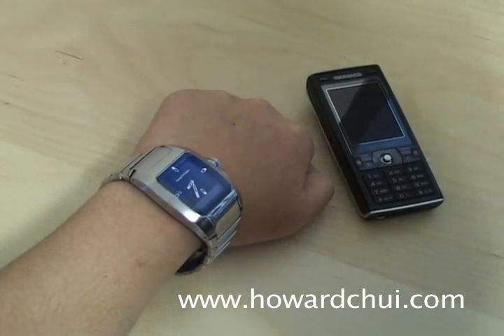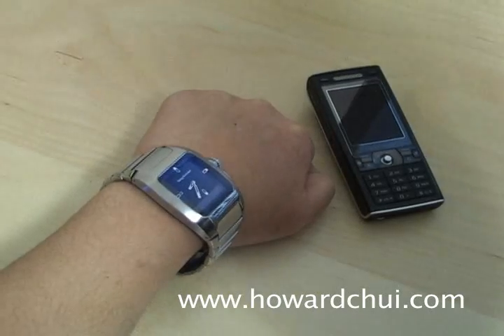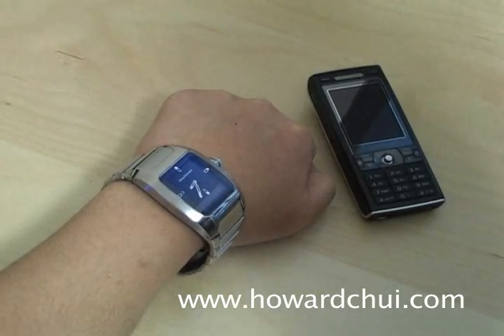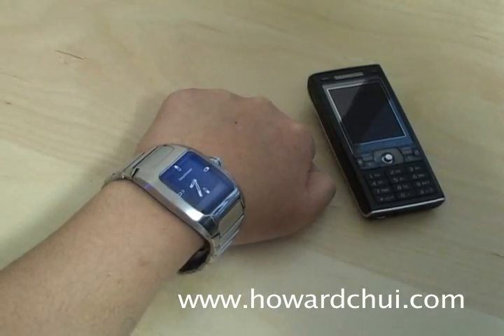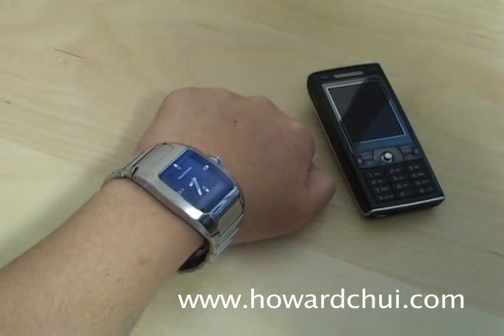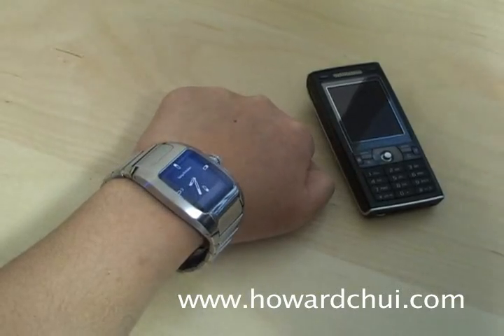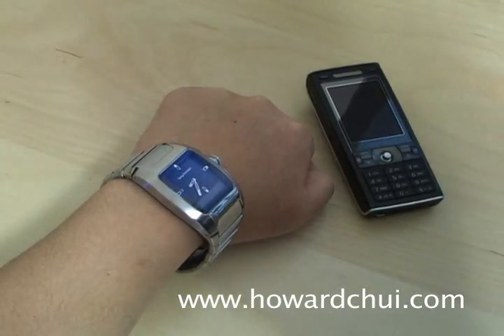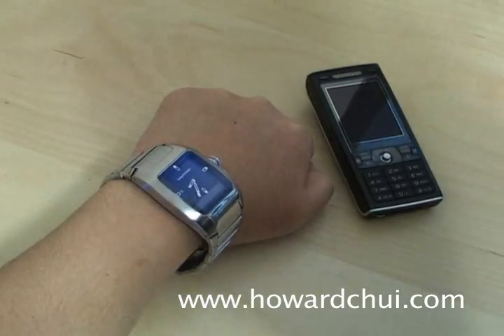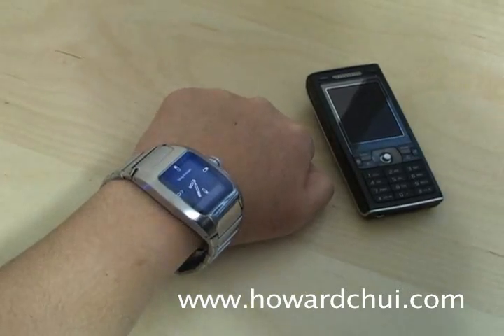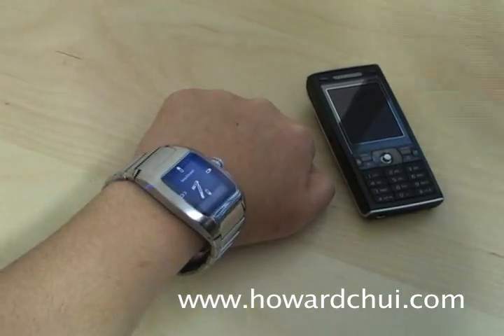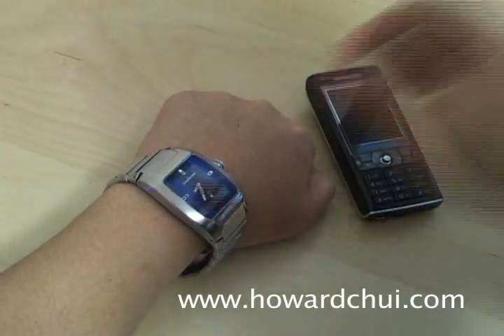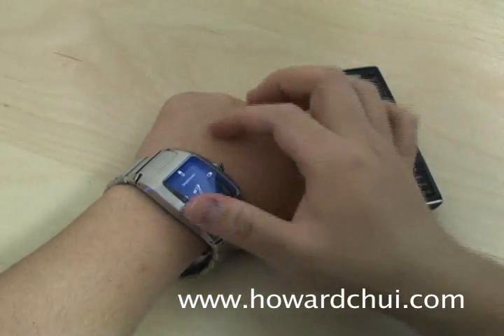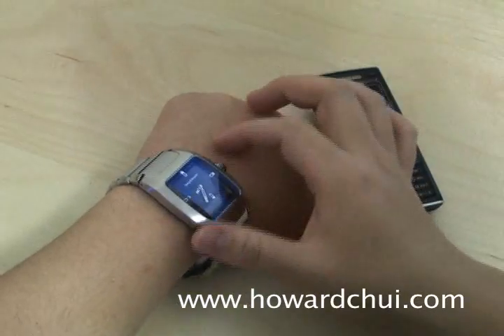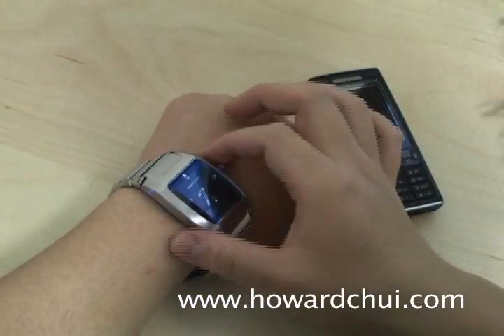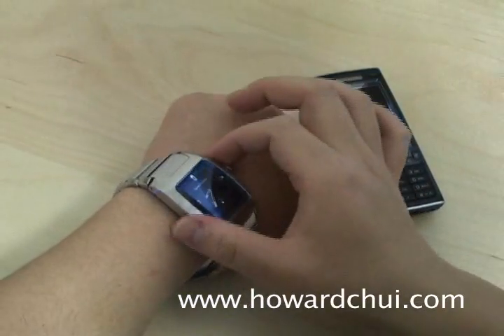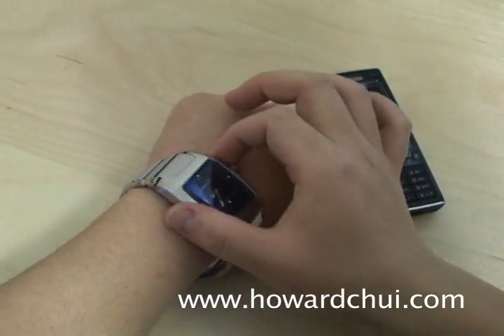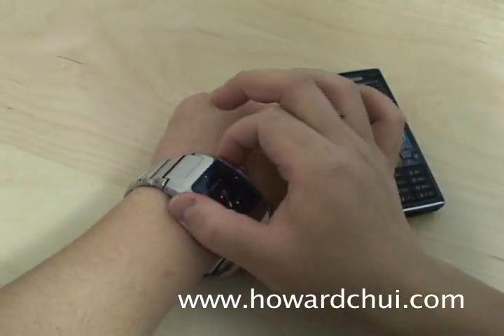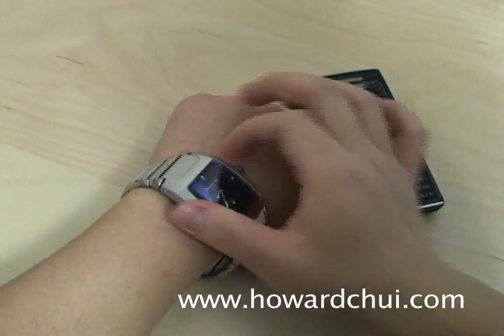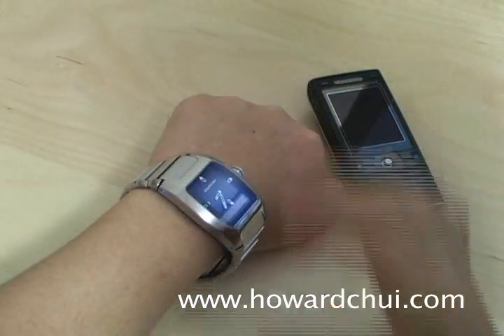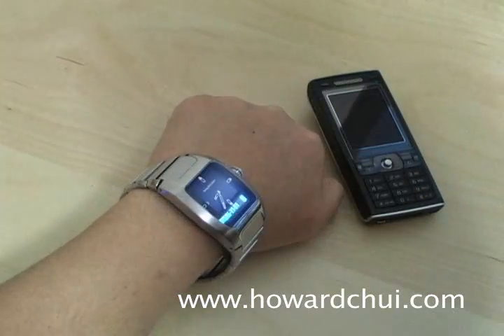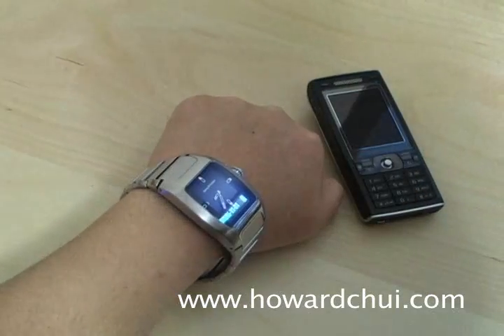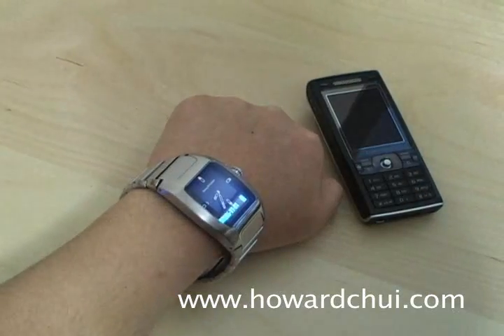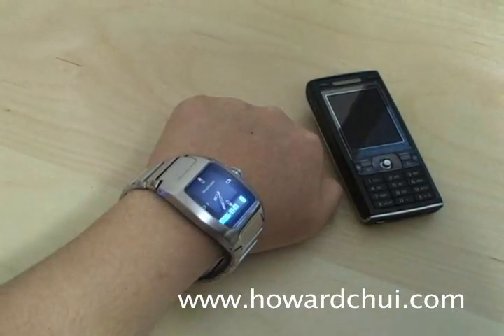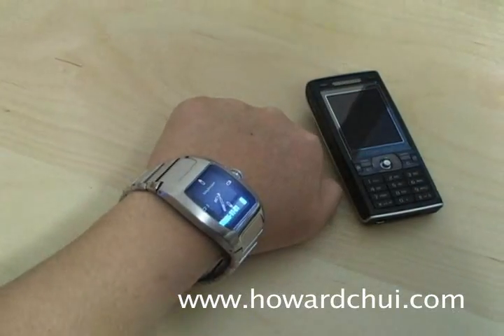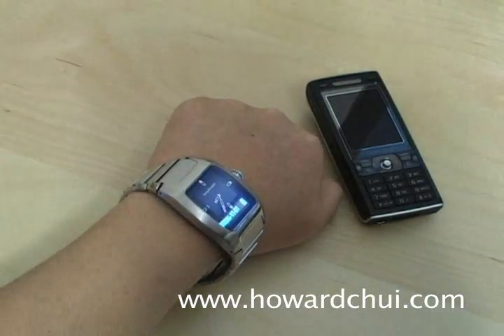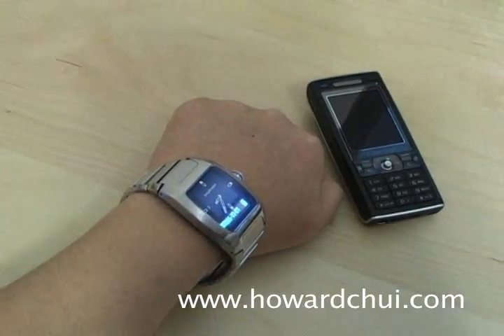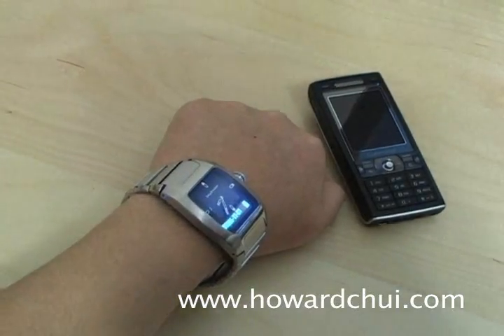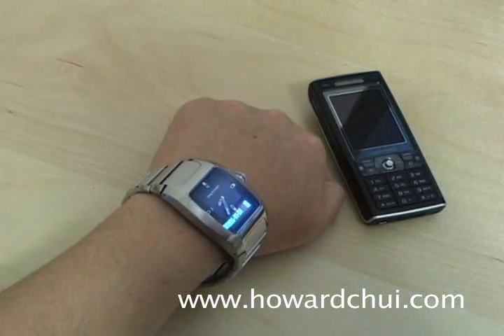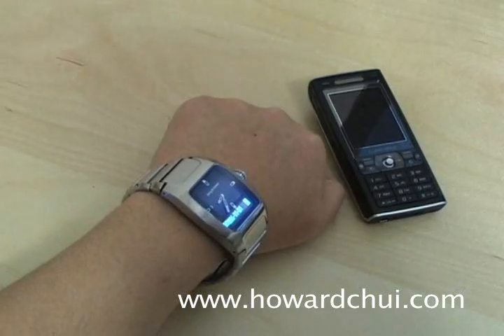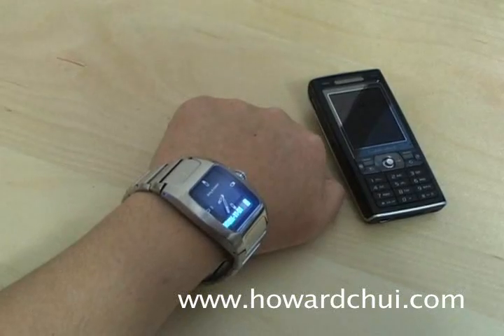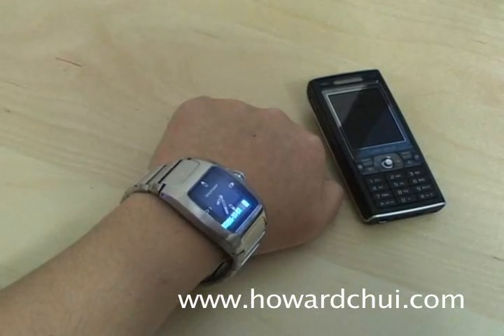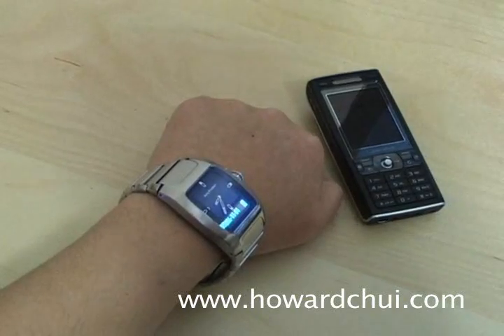All in all, it's a pretty cool watch. I'm Howard Chui — check out my site for more info and pictures.